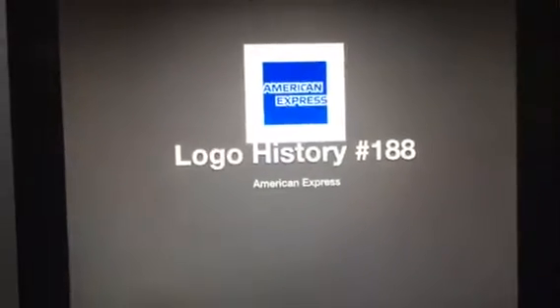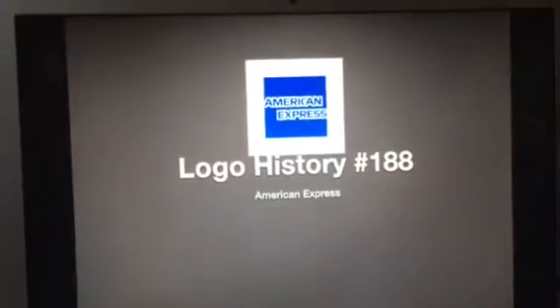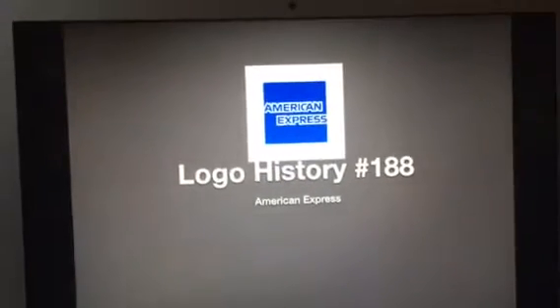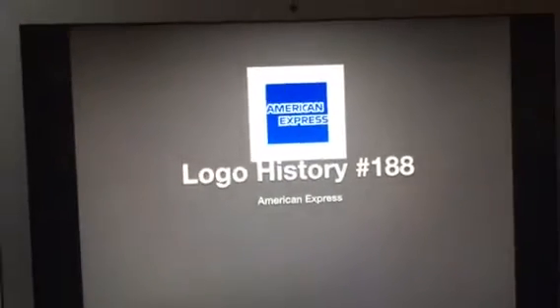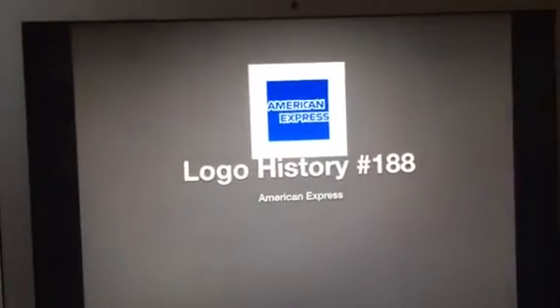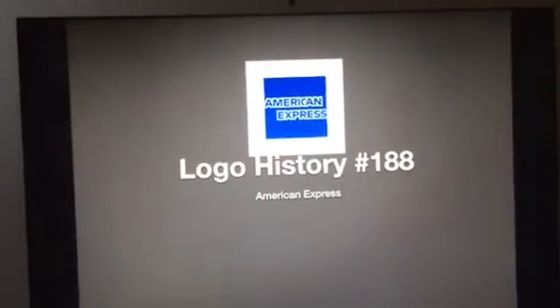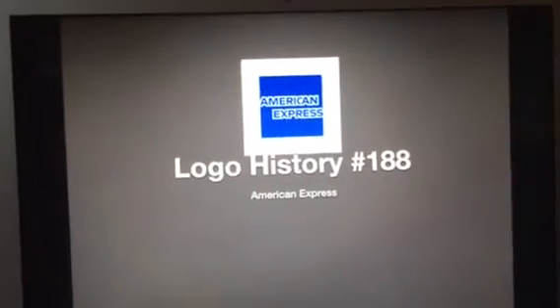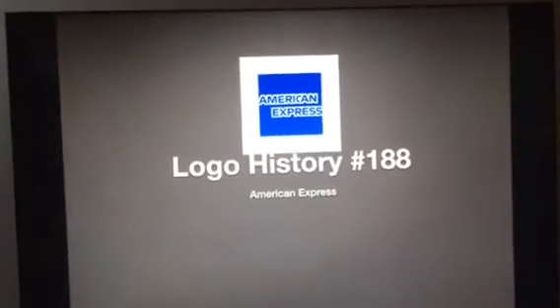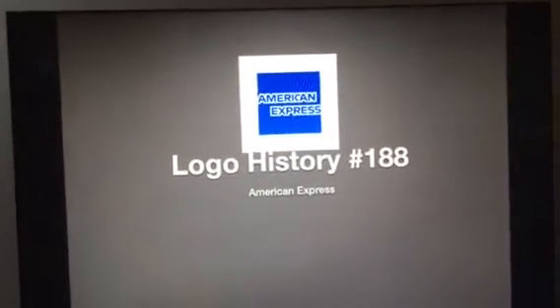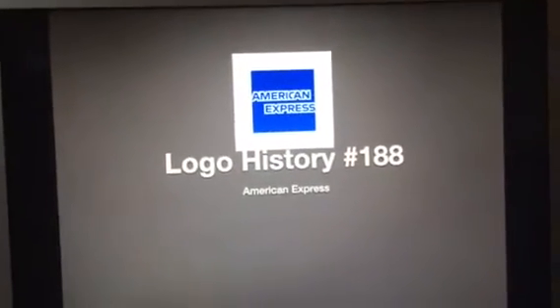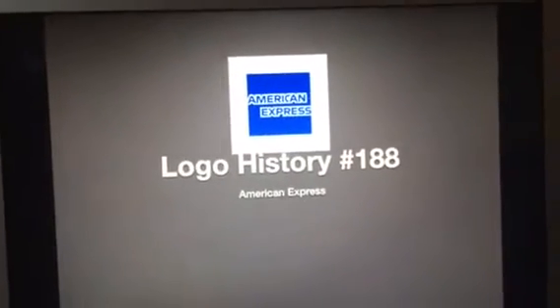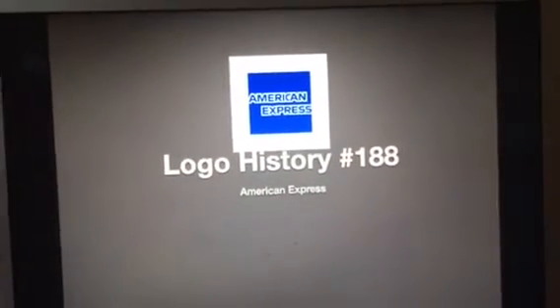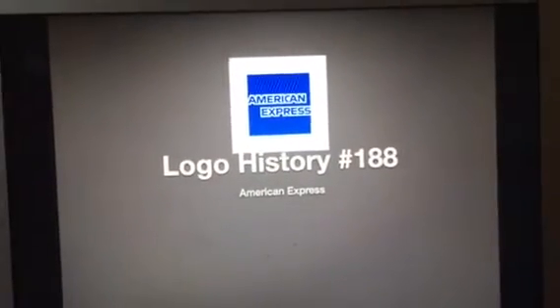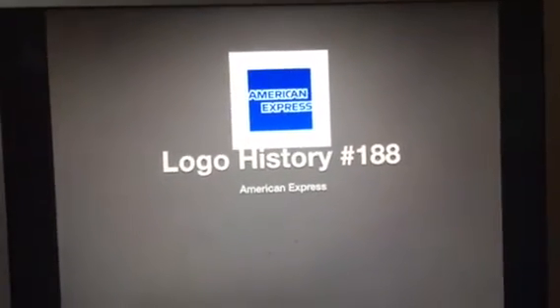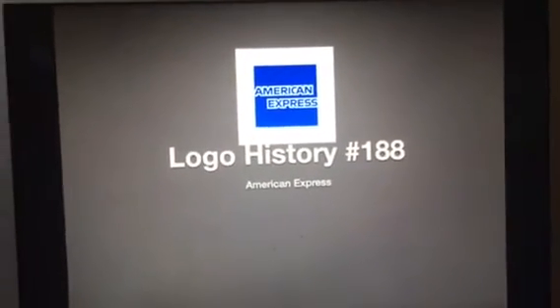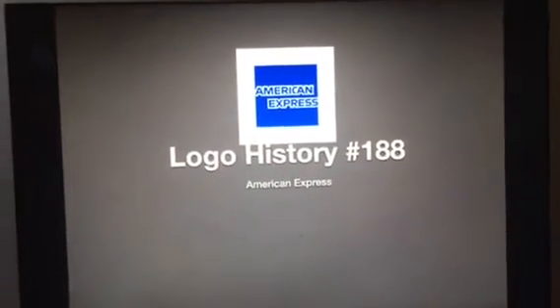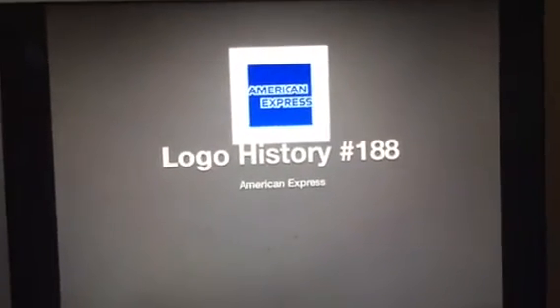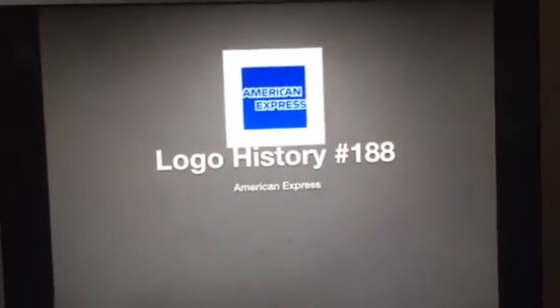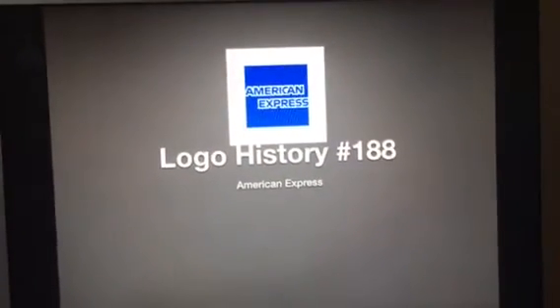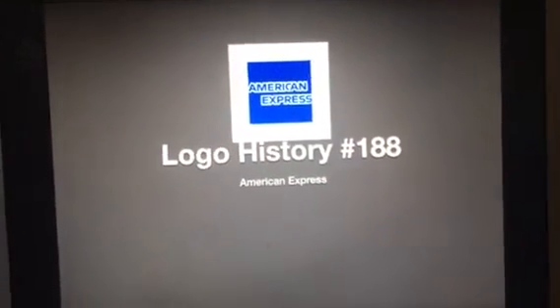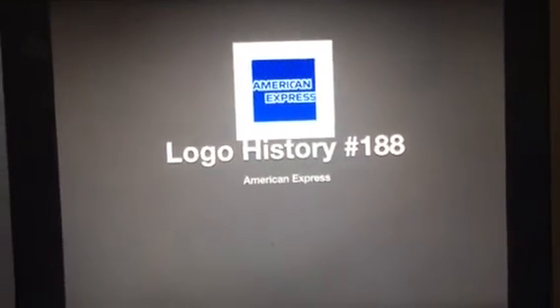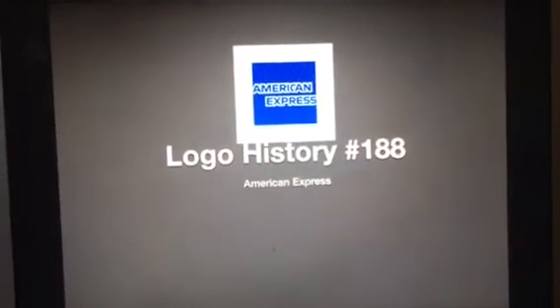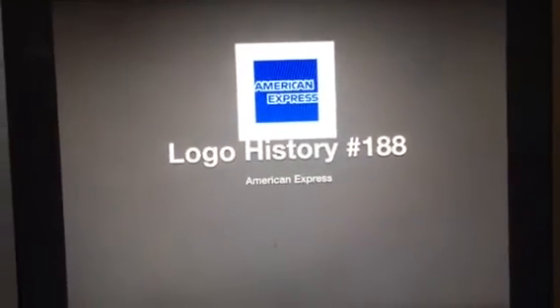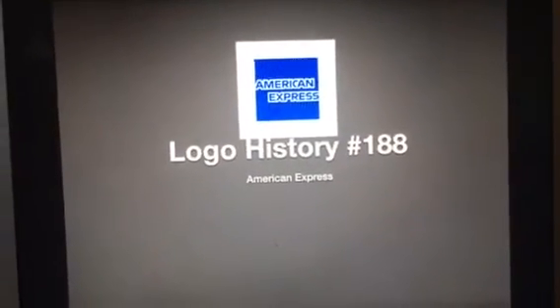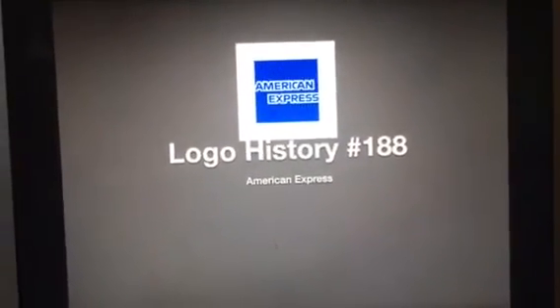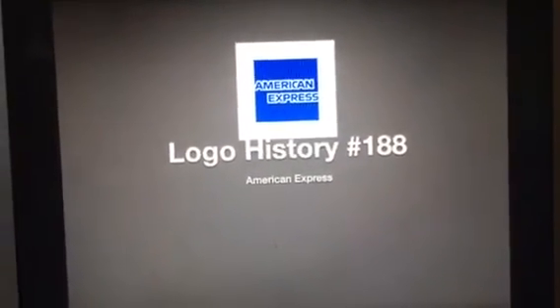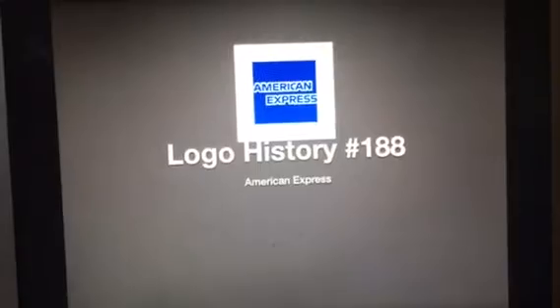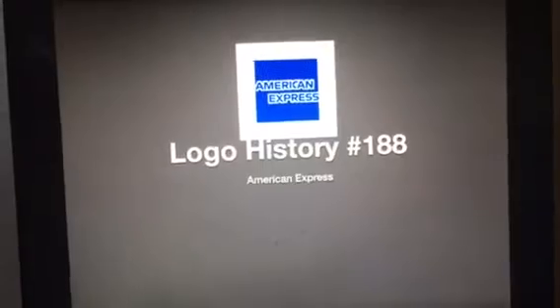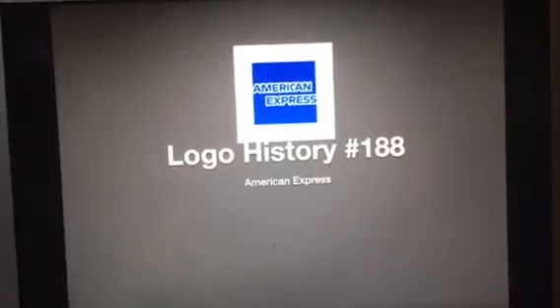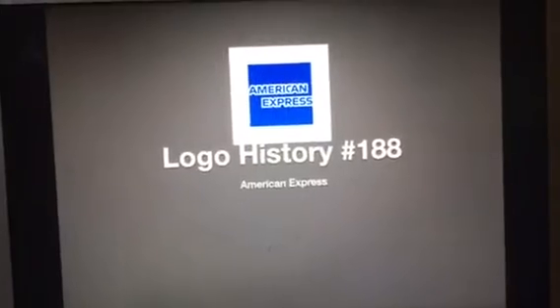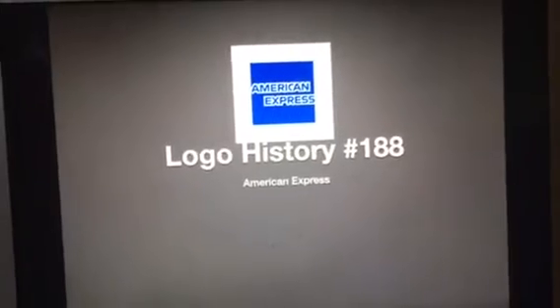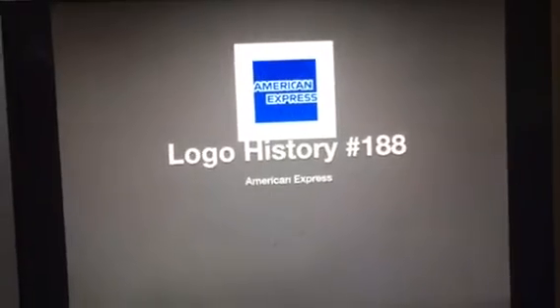Hello YouTube! Welcome to Logo History! And for this episode, we are taking a look at American Express.